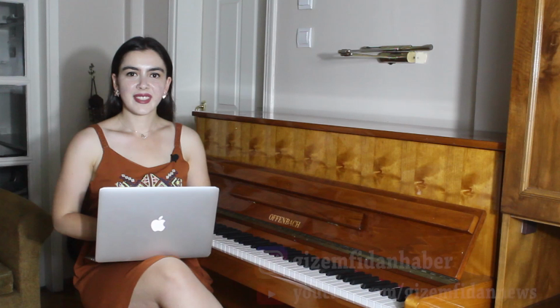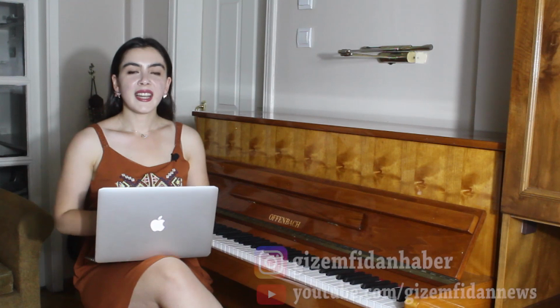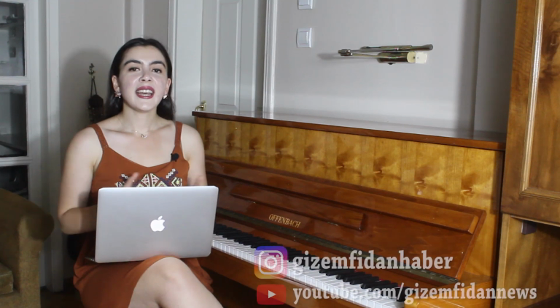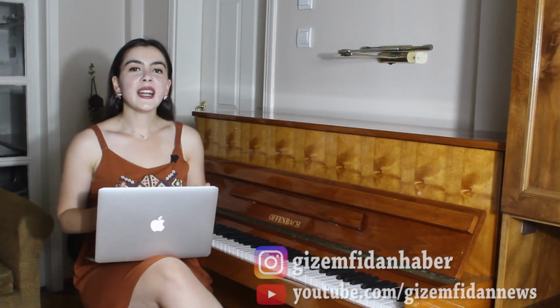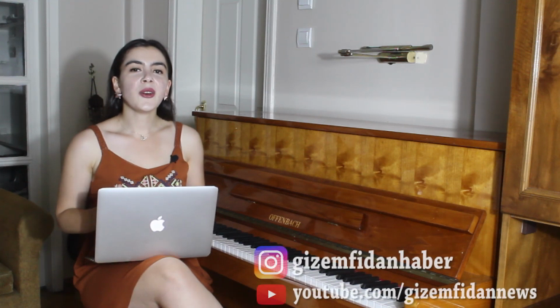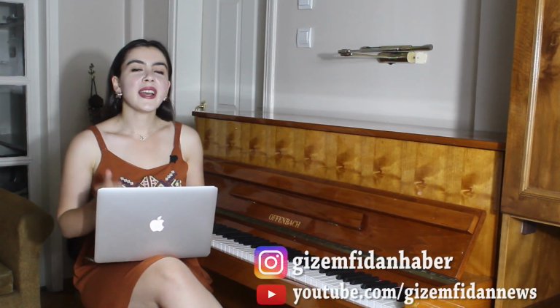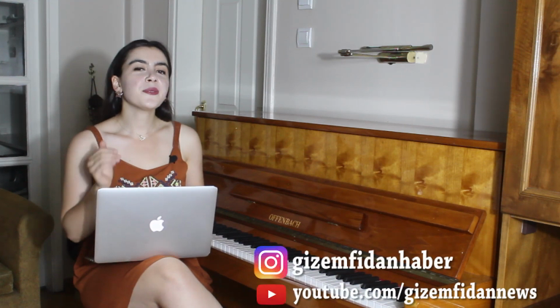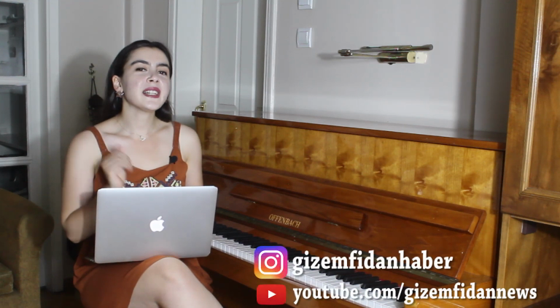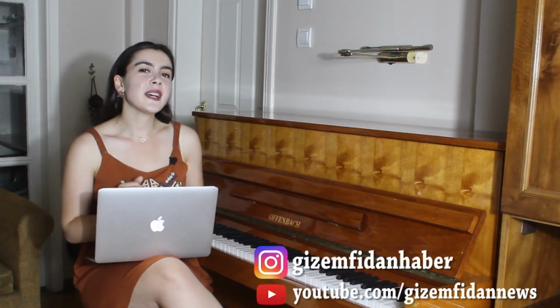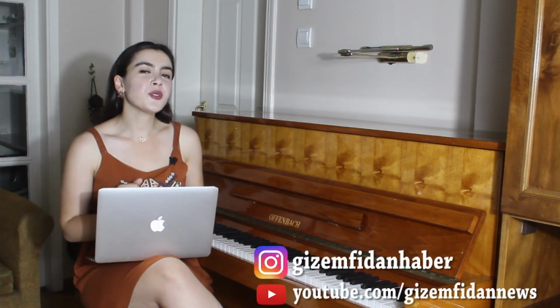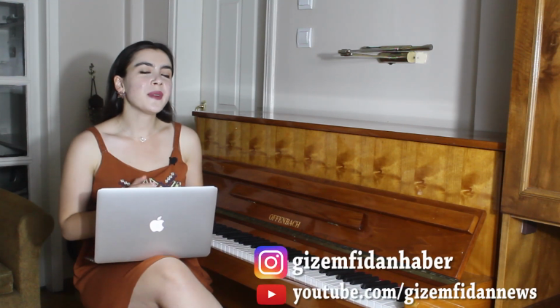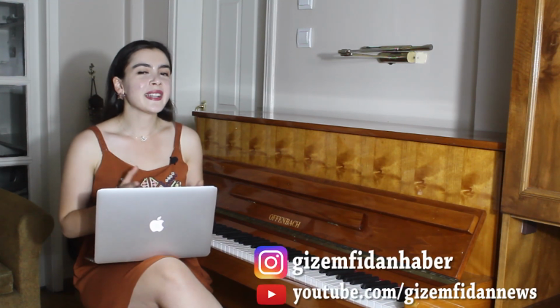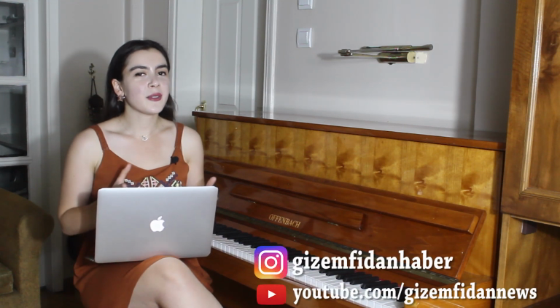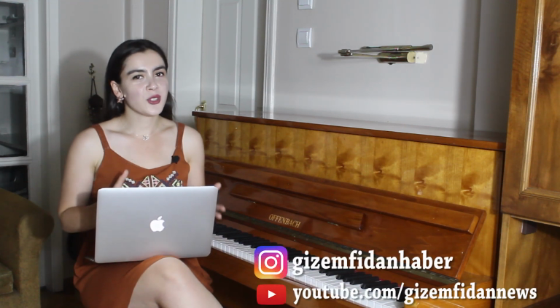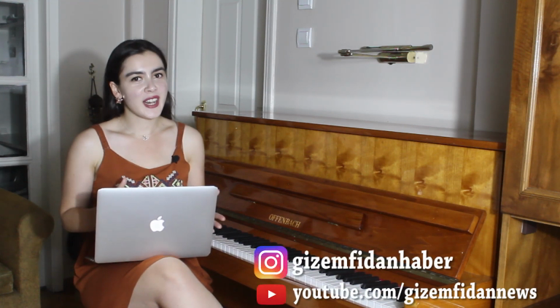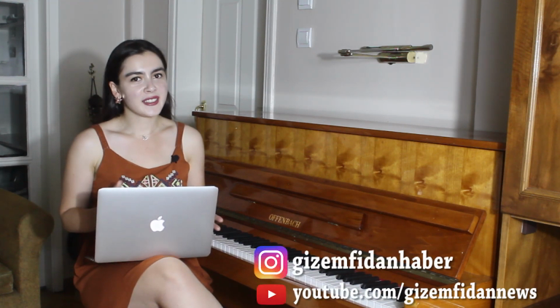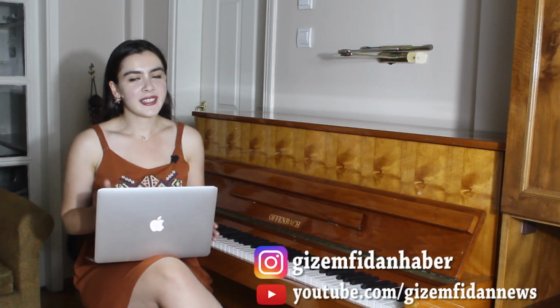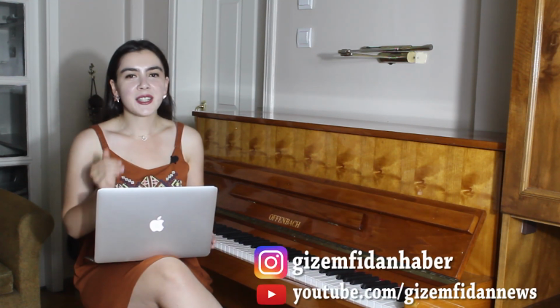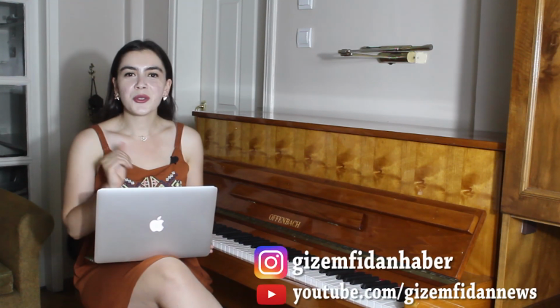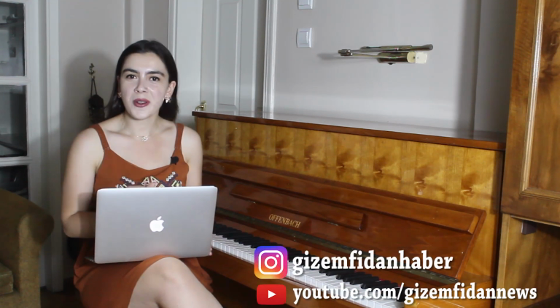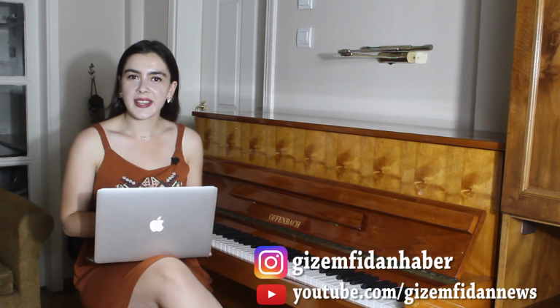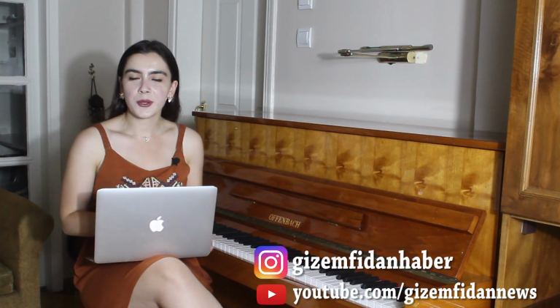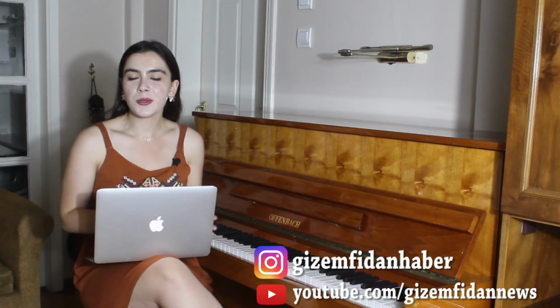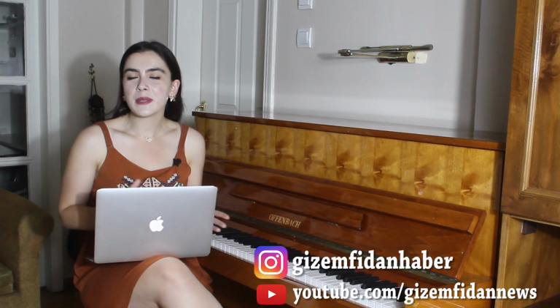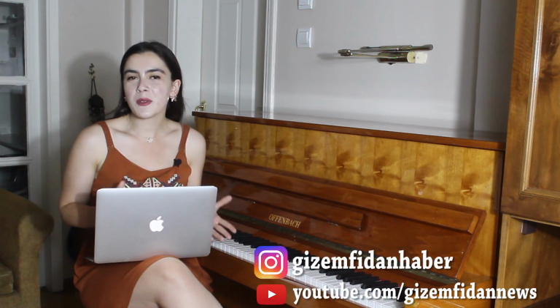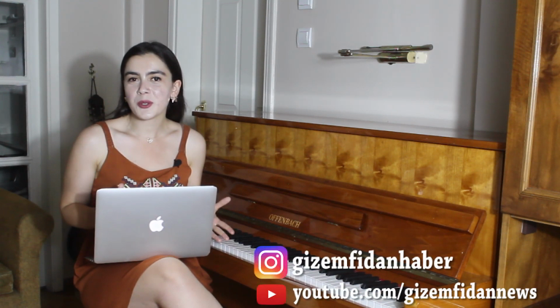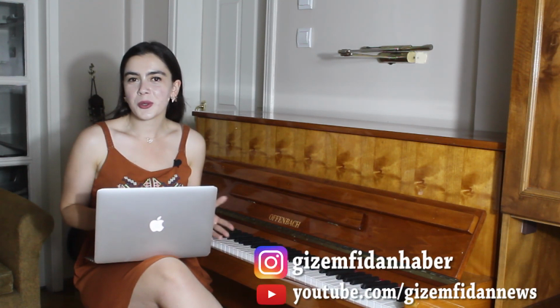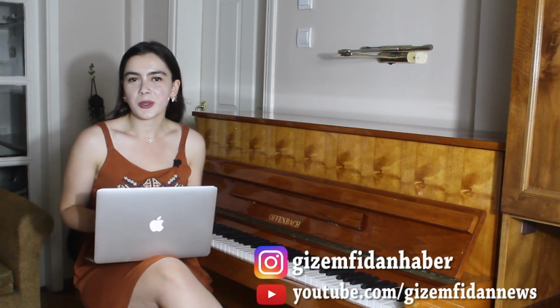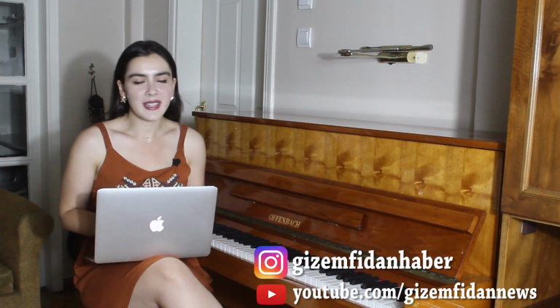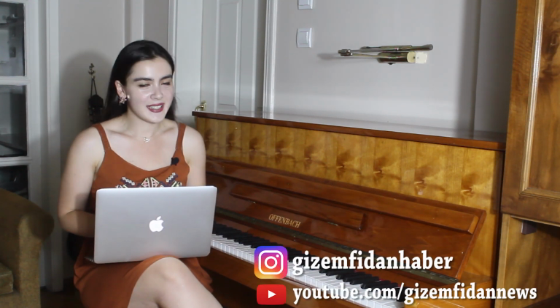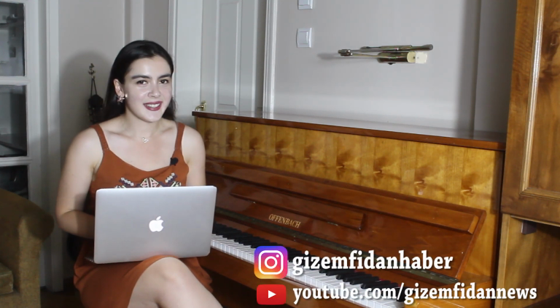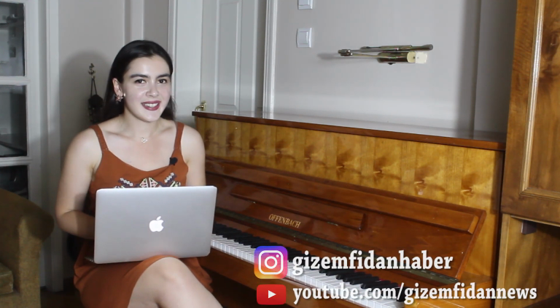Hello and welcome to my news channel, here in Turkey. Good to be with you. Let's start.